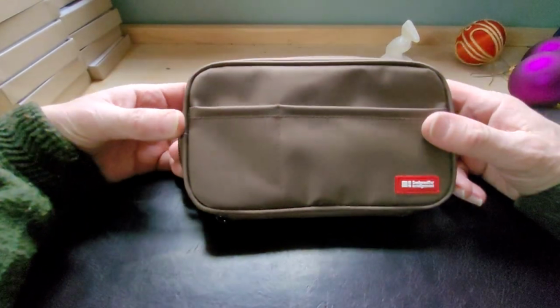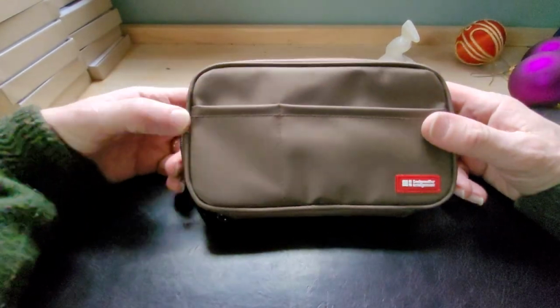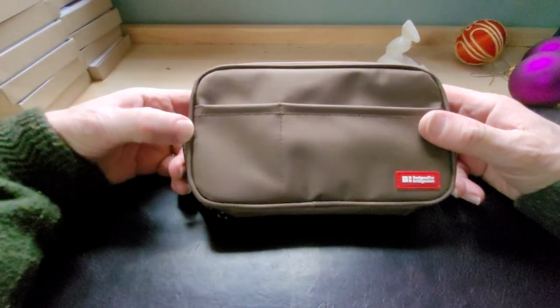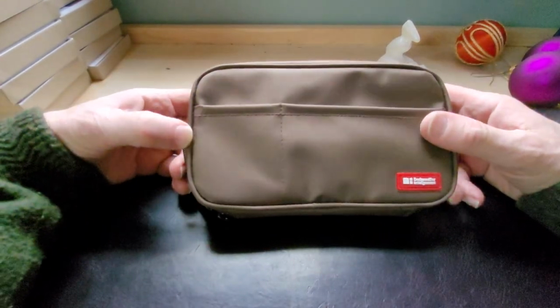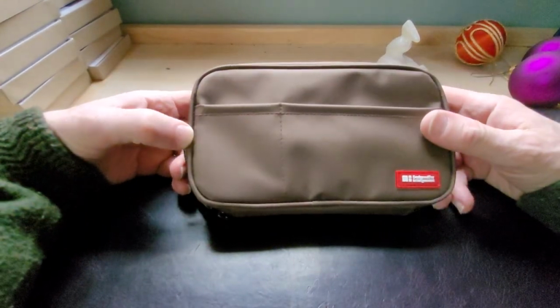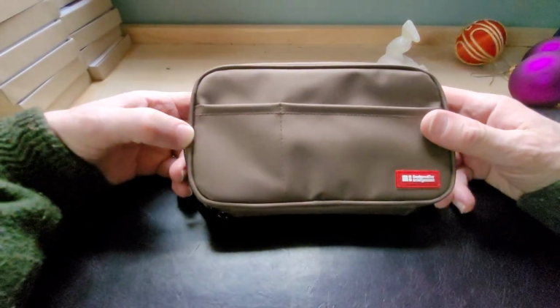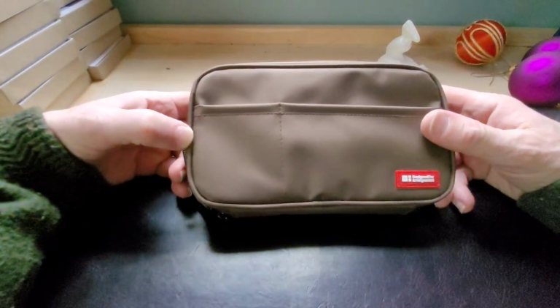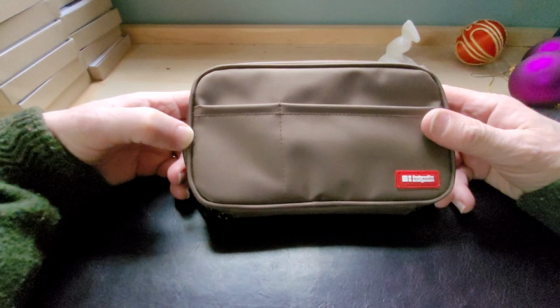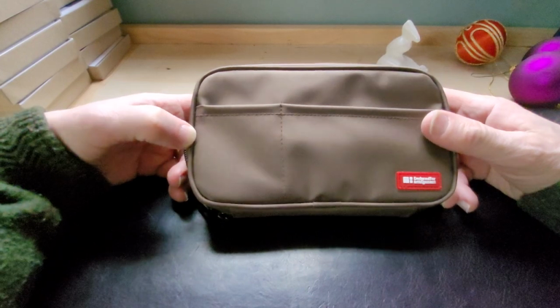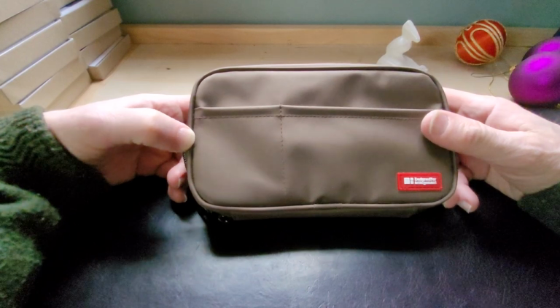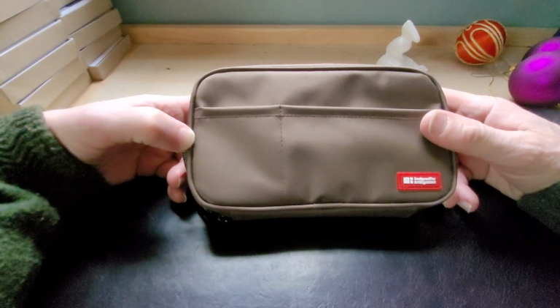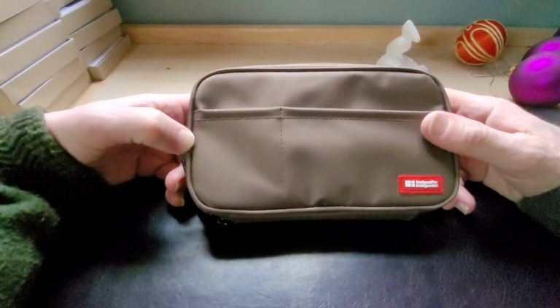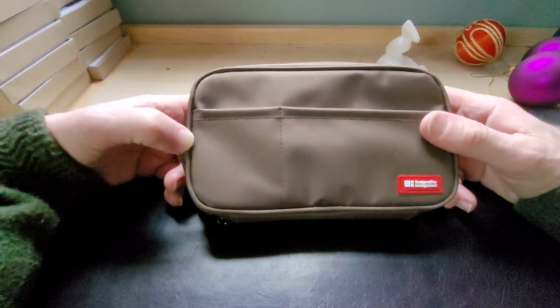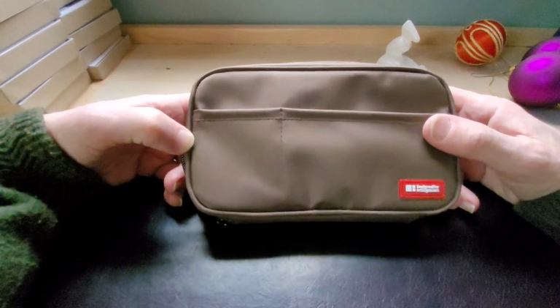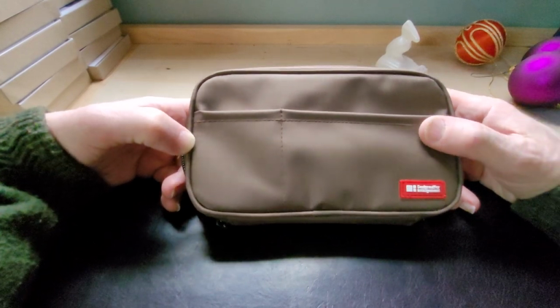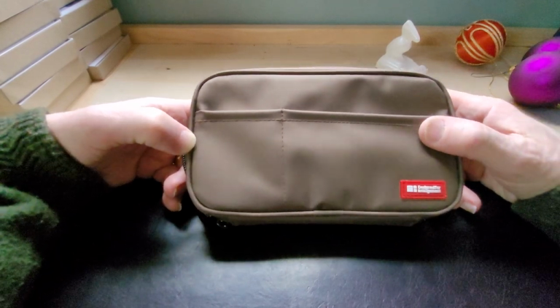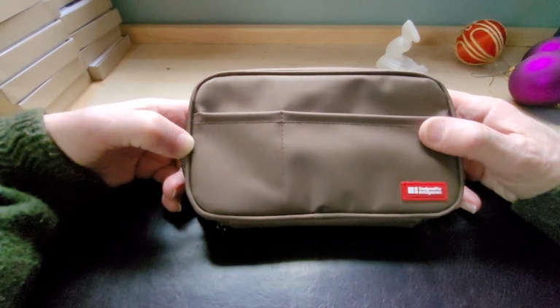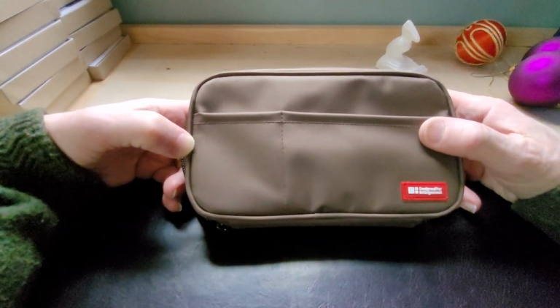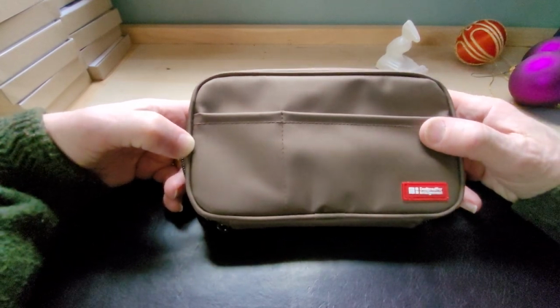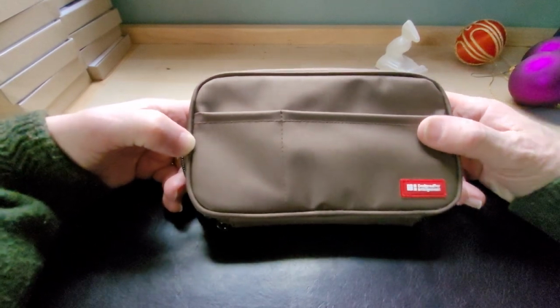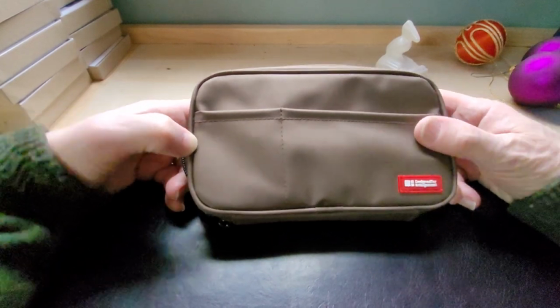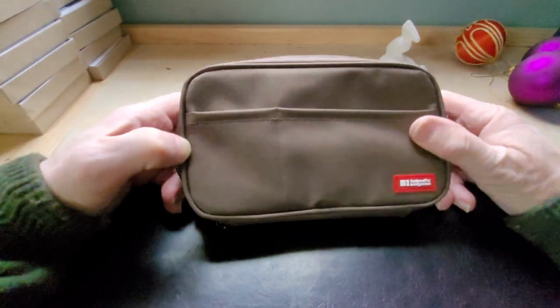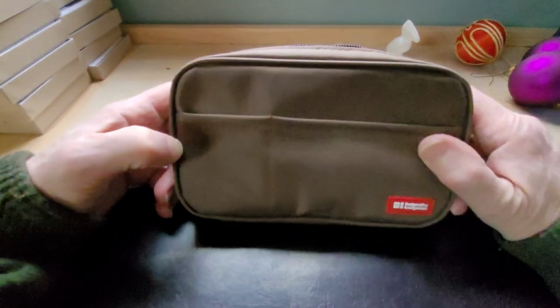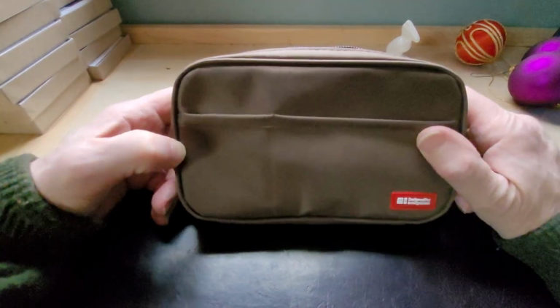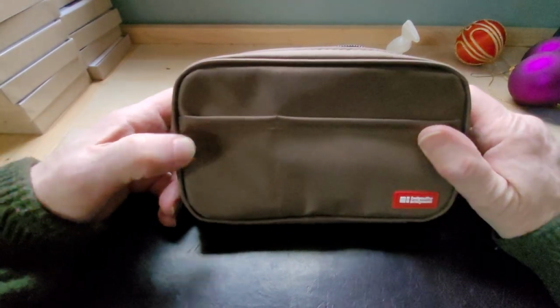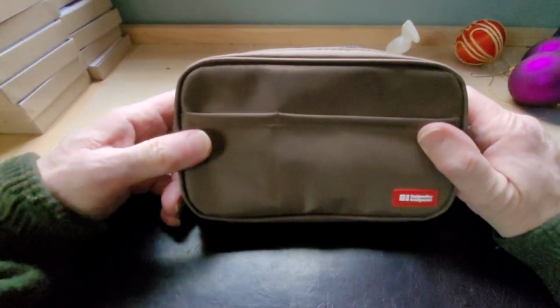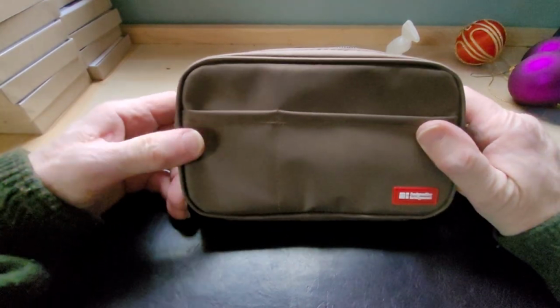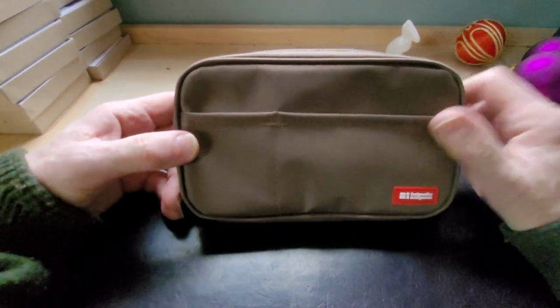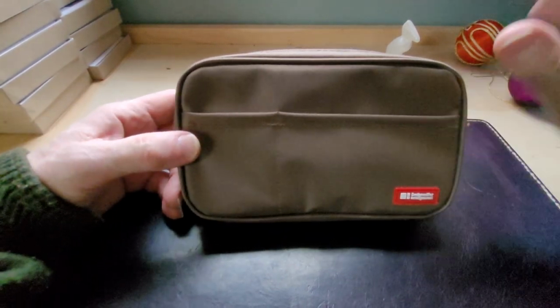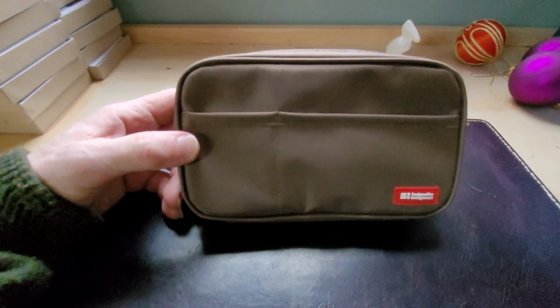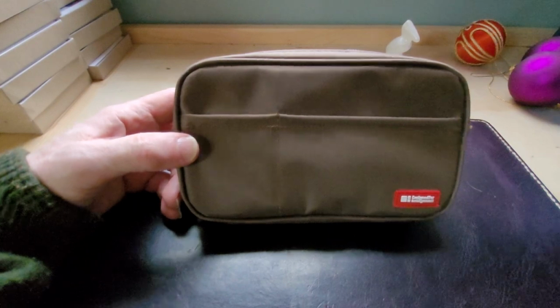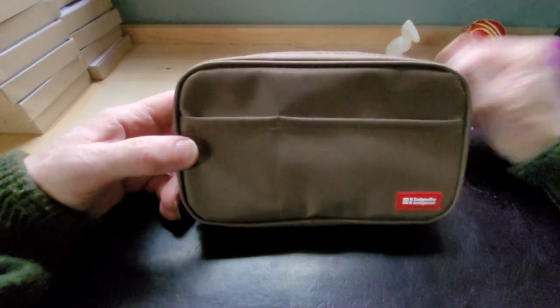It's always nice to have a pen case if you're into fountain pens, because sometimes fountain pen people find other fountain pen people and they get together and geek out — sitting around talking about fountain pens, which is one of the great joys of the hobby.